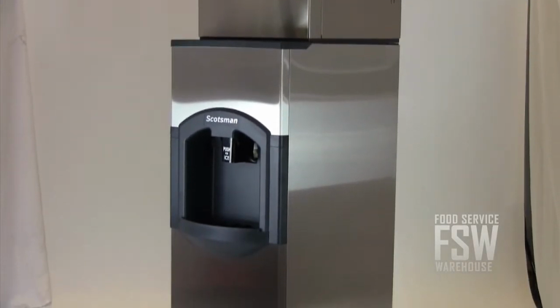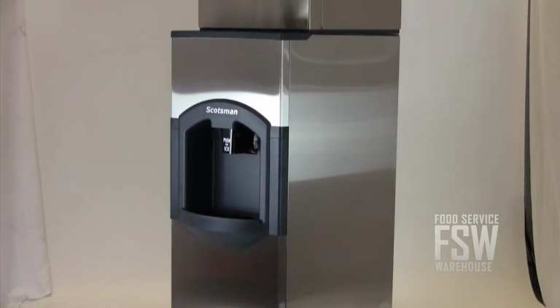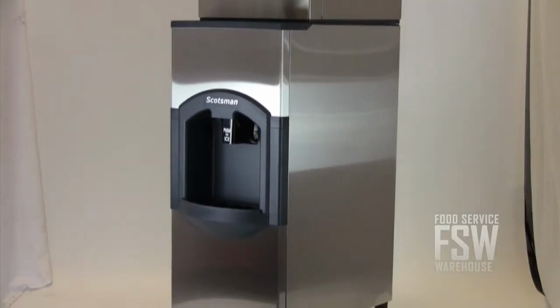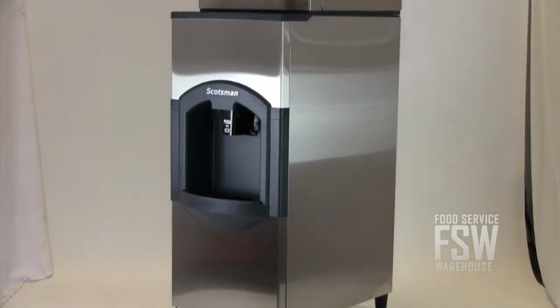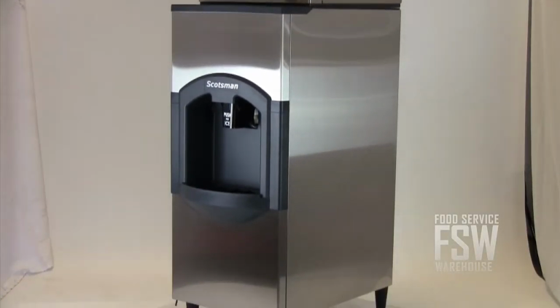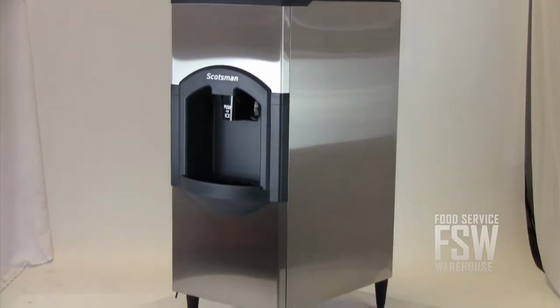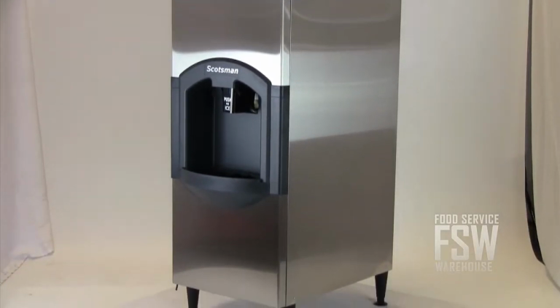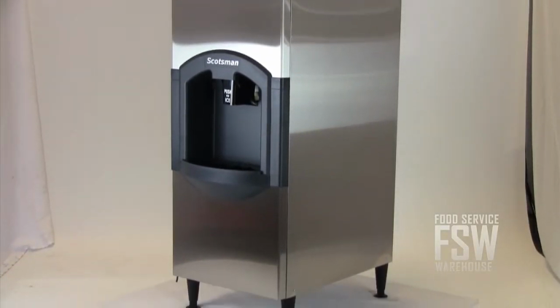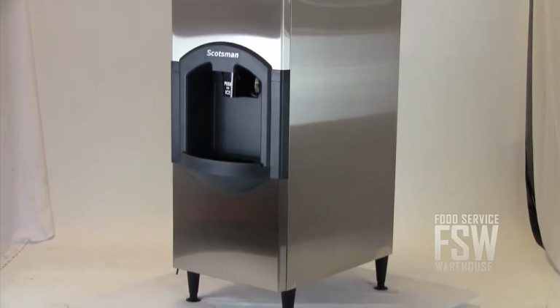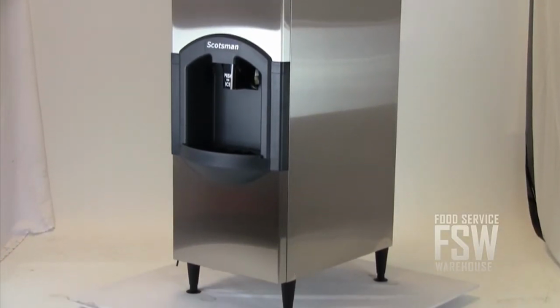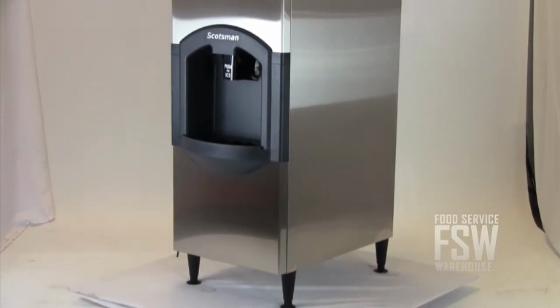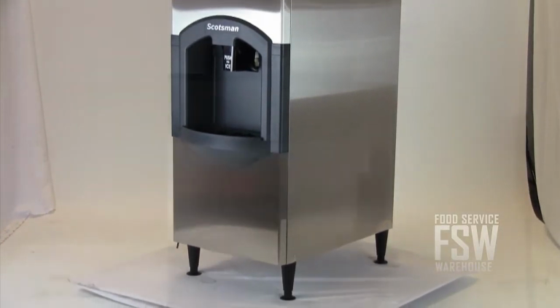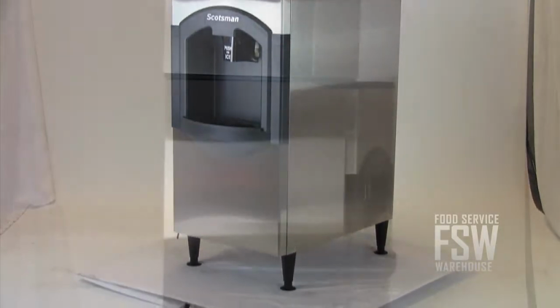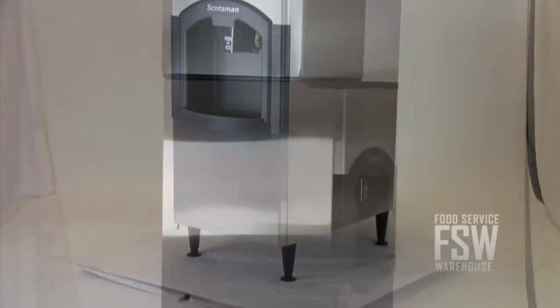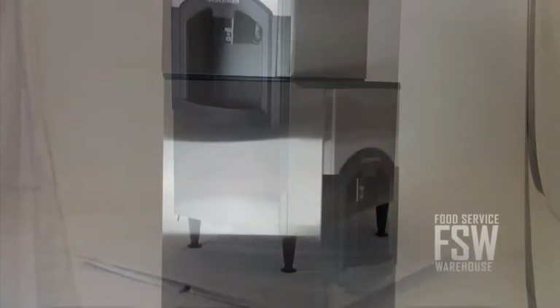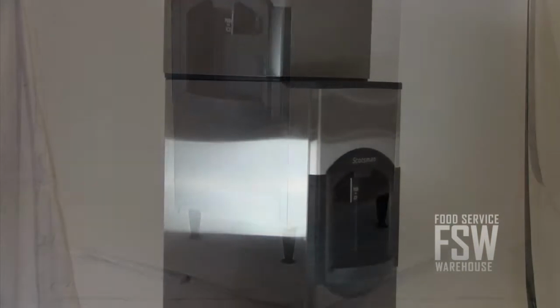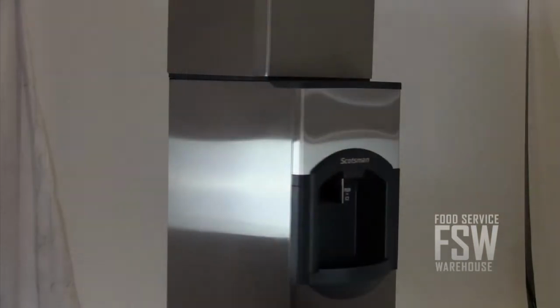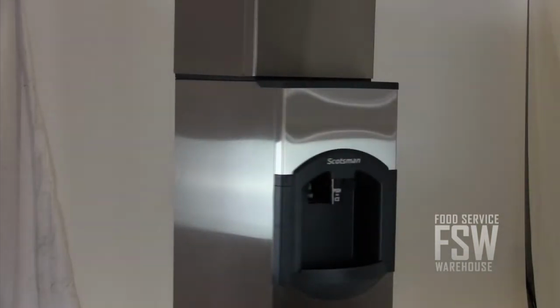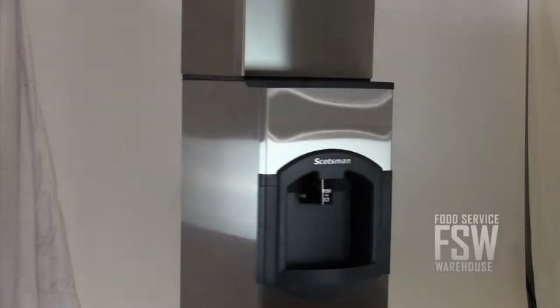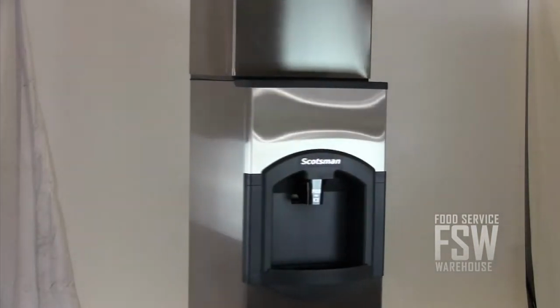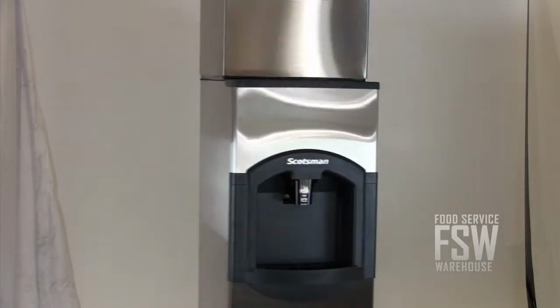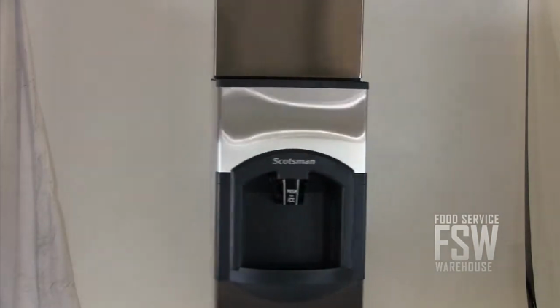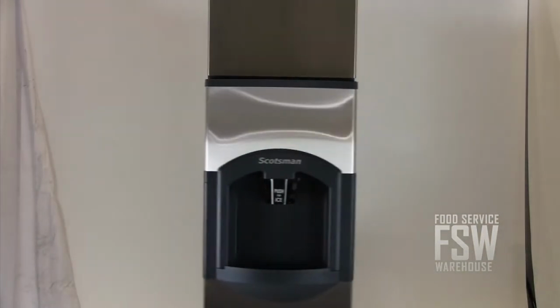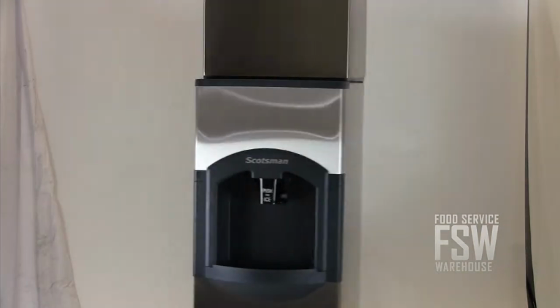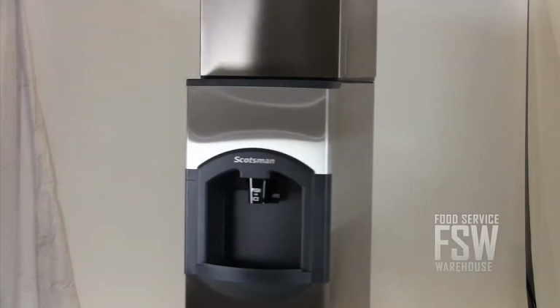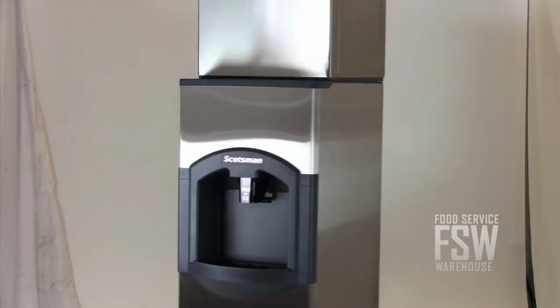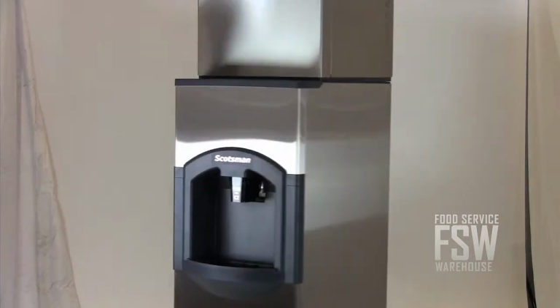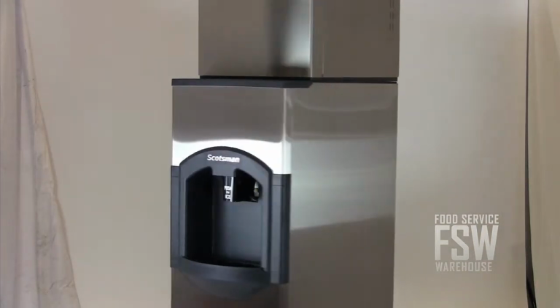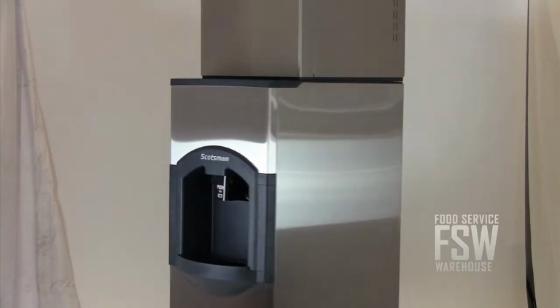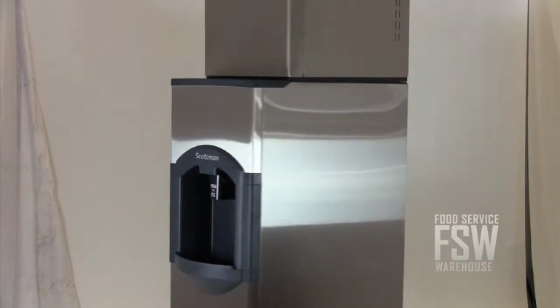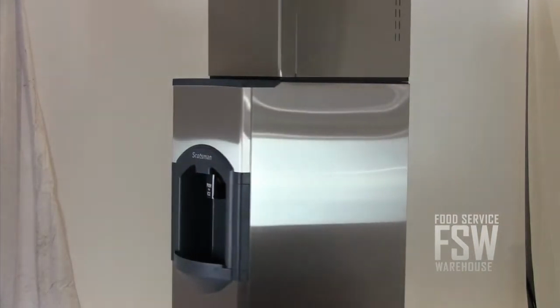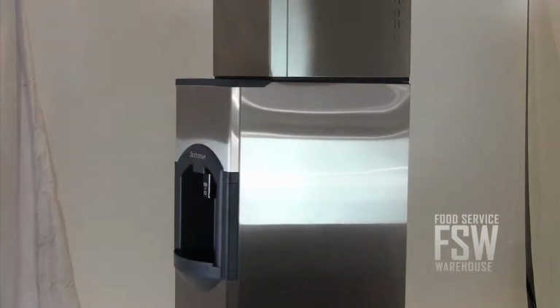Both machine and dispenser are a slim 22 inches wide. The stainless steel finish adds a sleek, modern look.